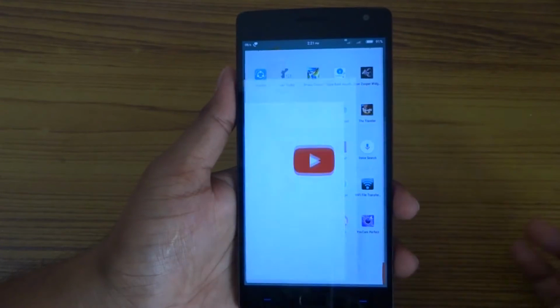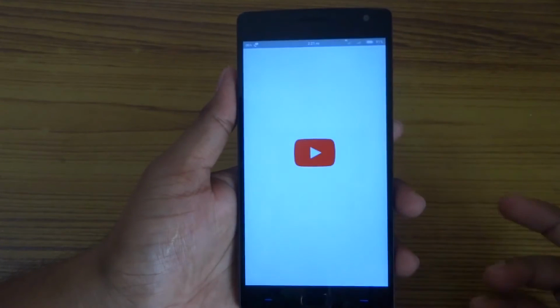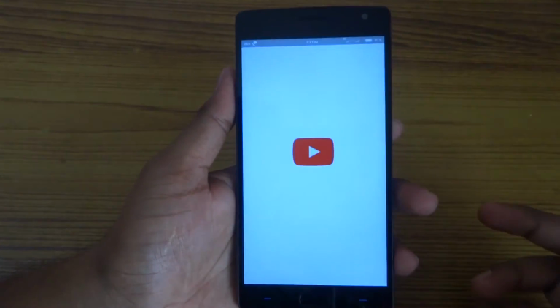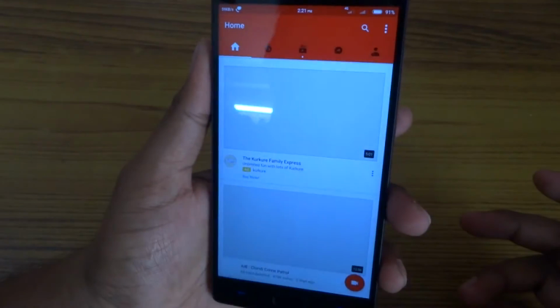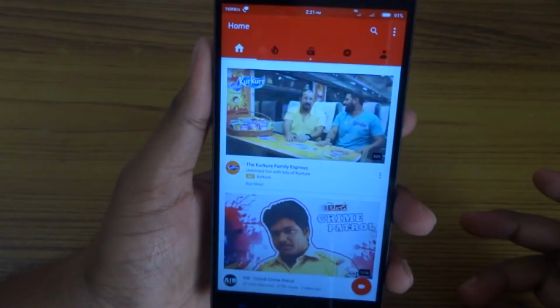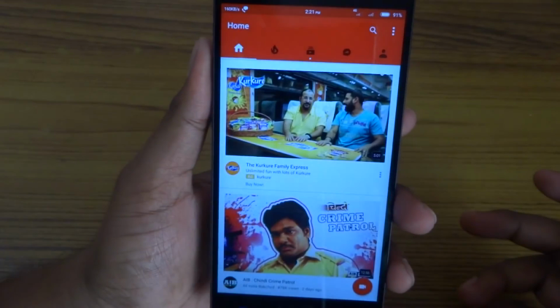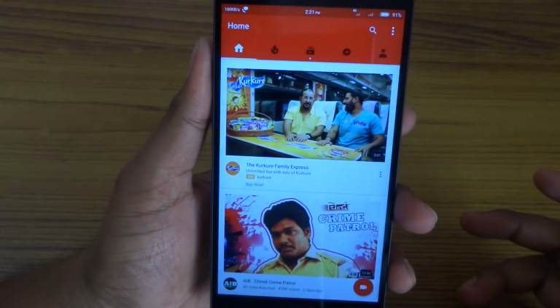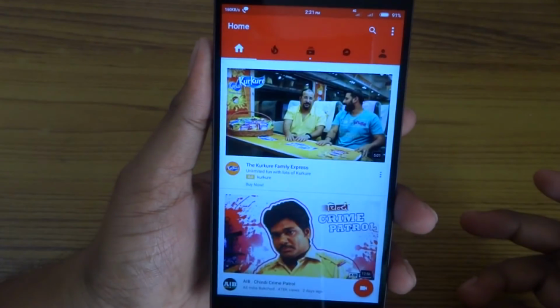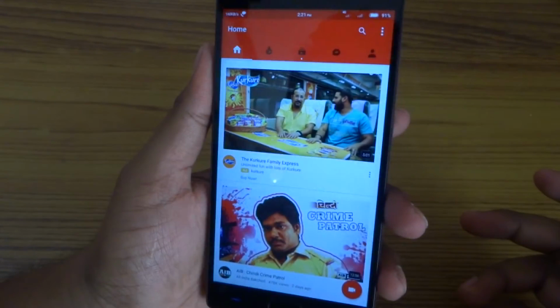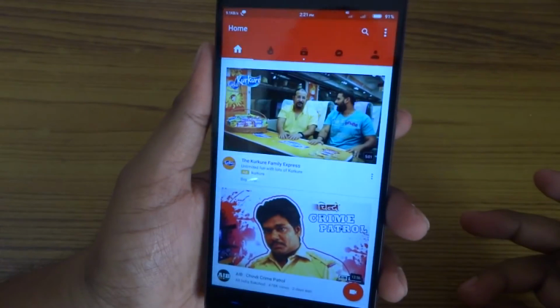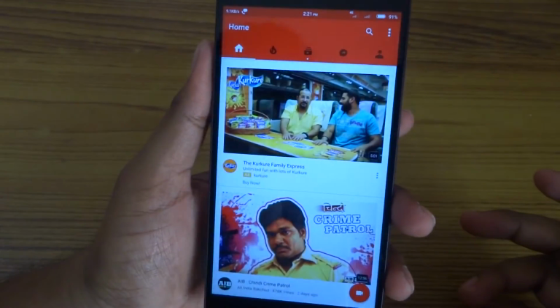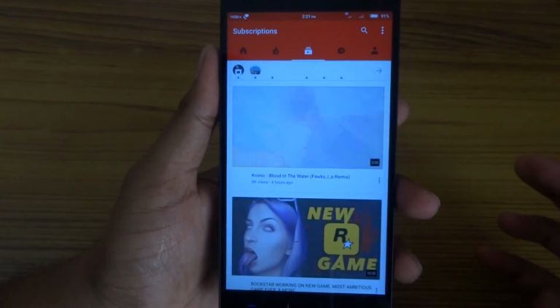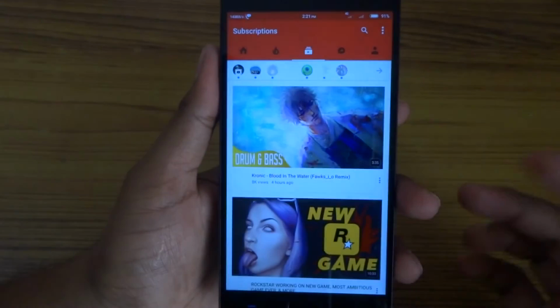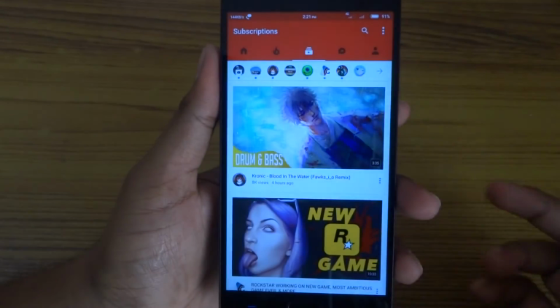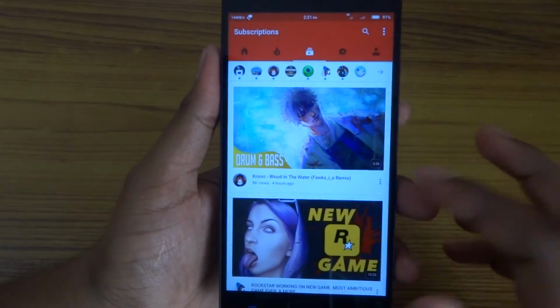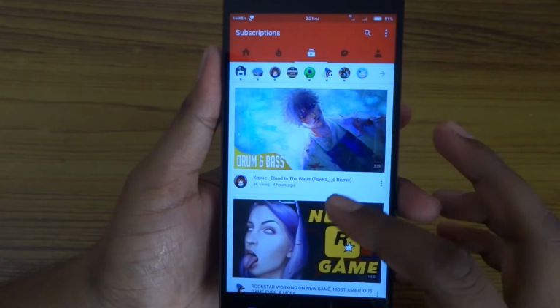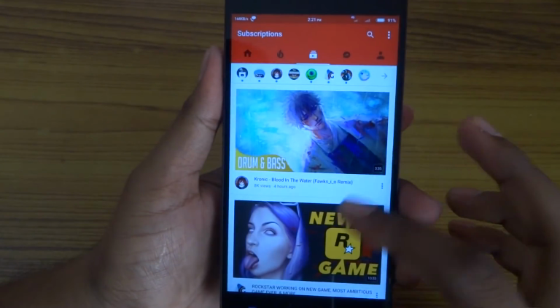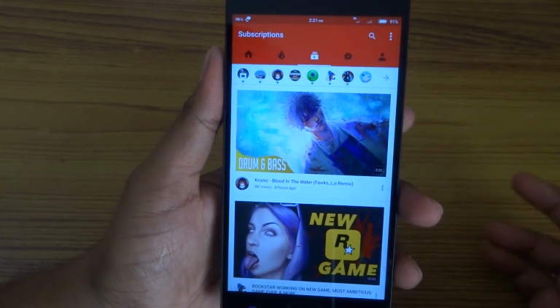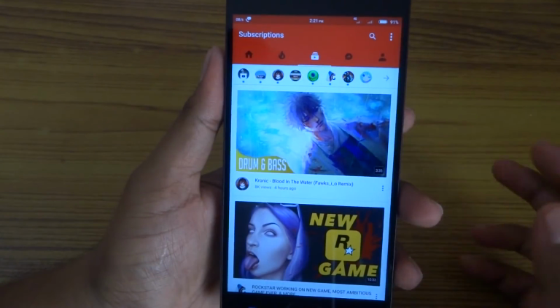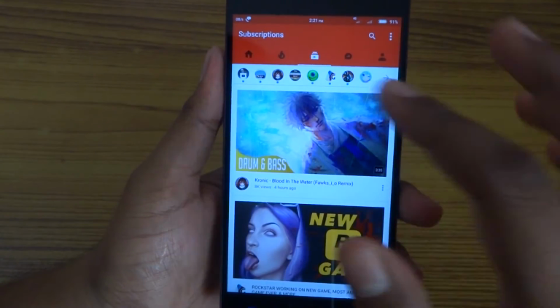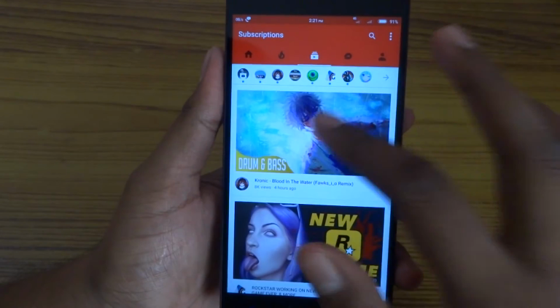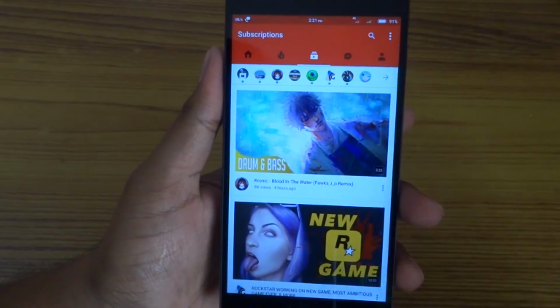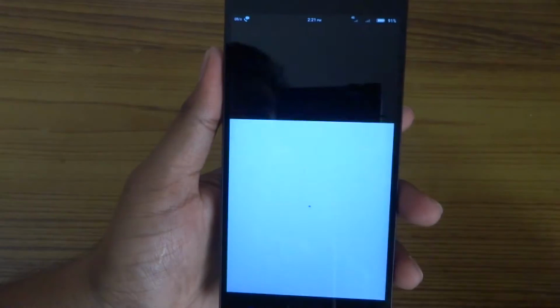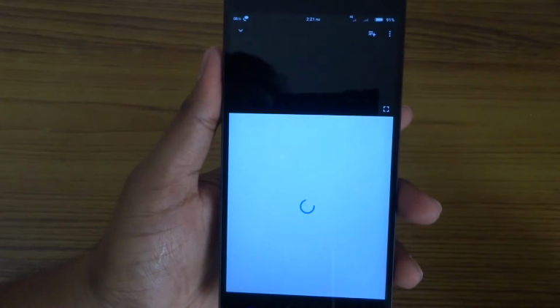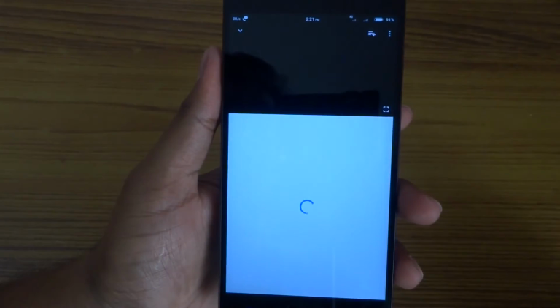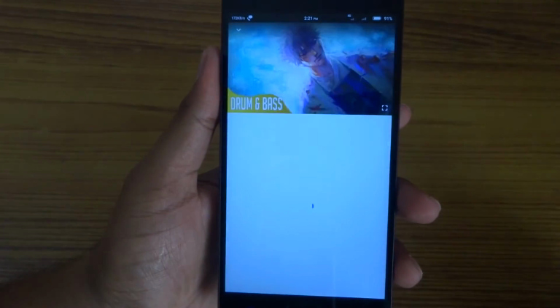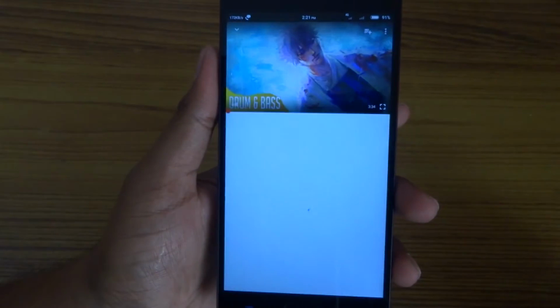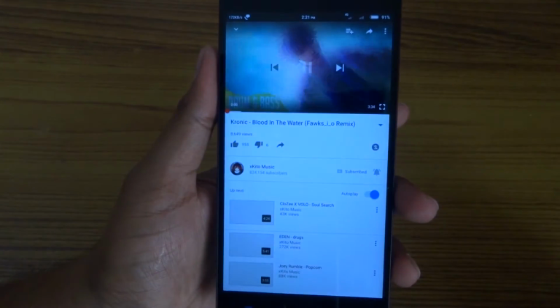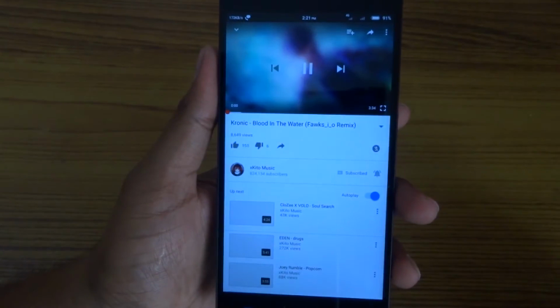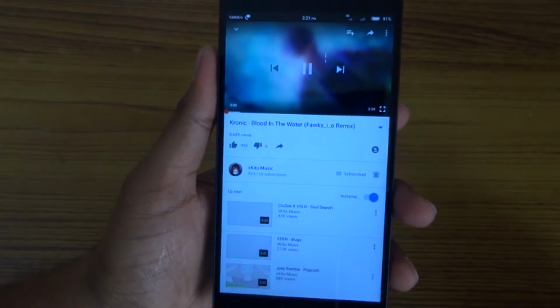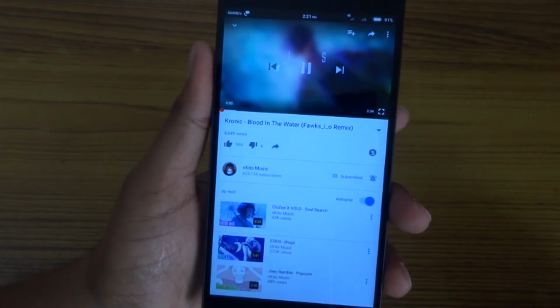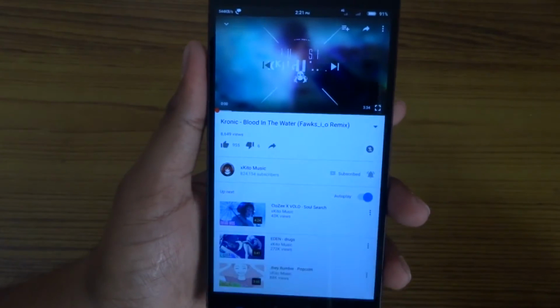After rebooting, open the app and go to YouTube. Here is my YouTube — as you can see my subscription videos. I'll play this one.